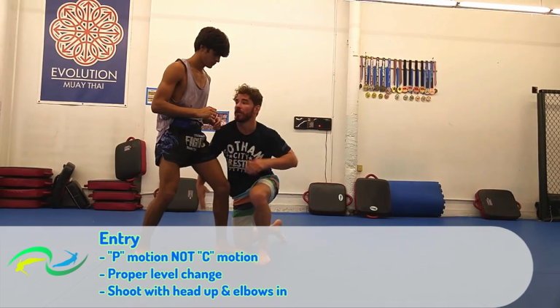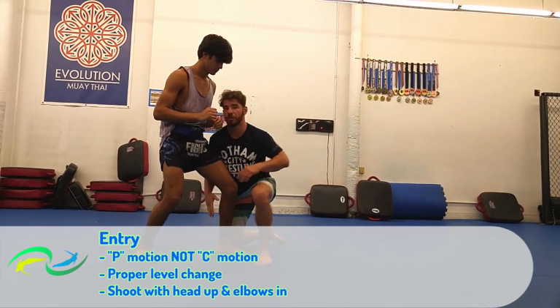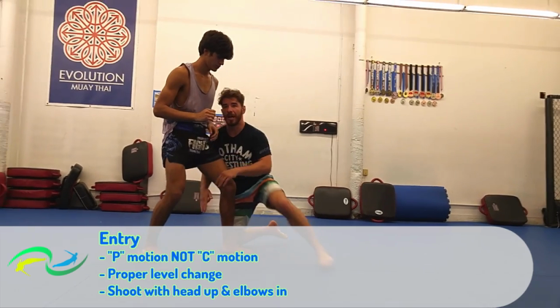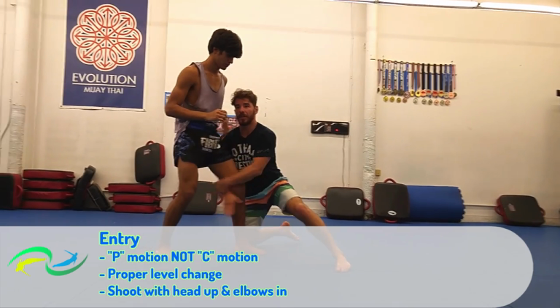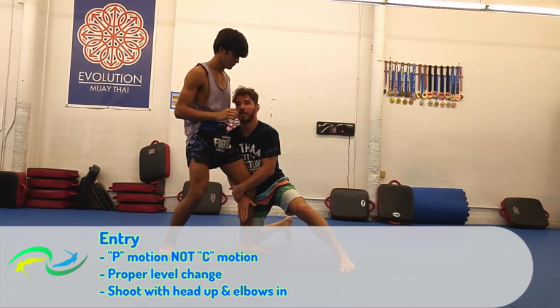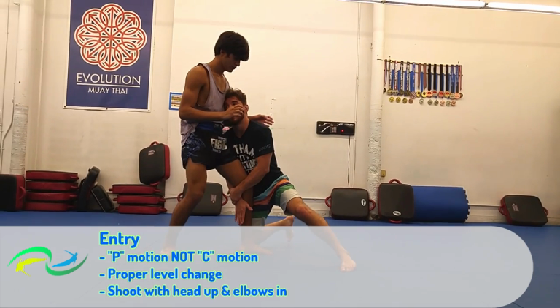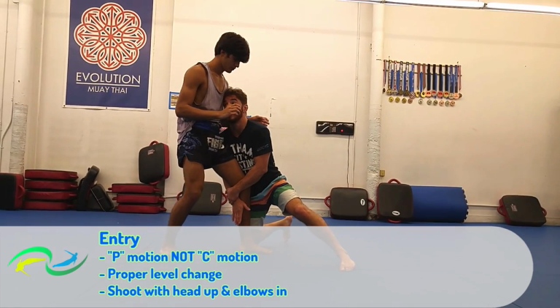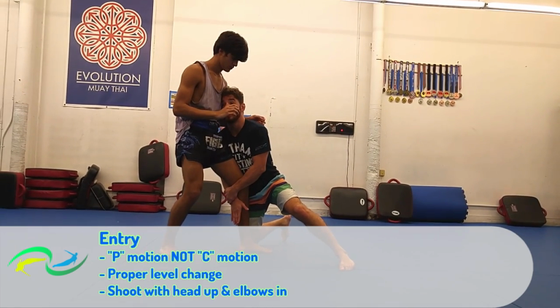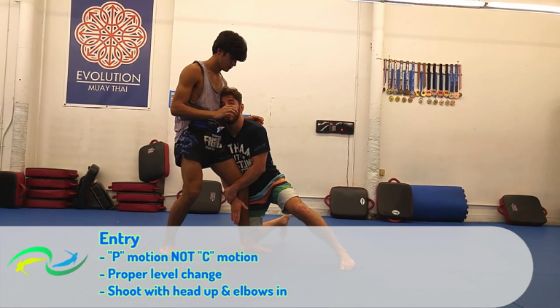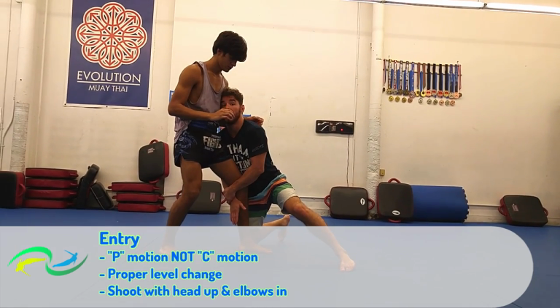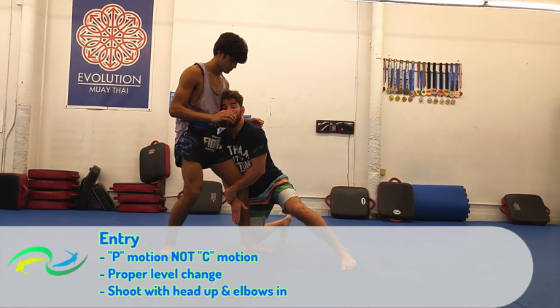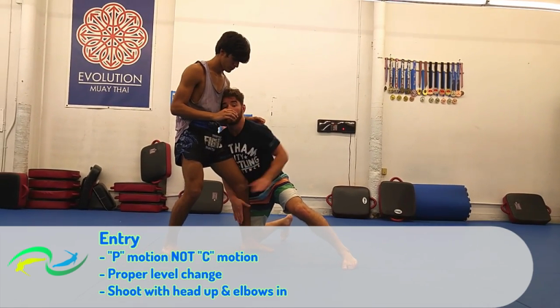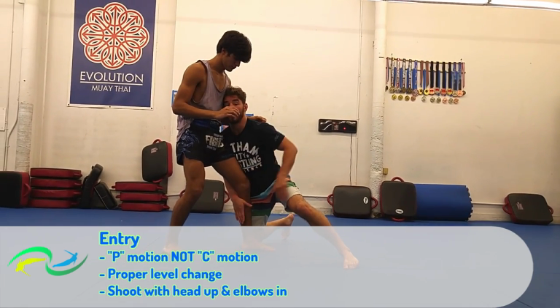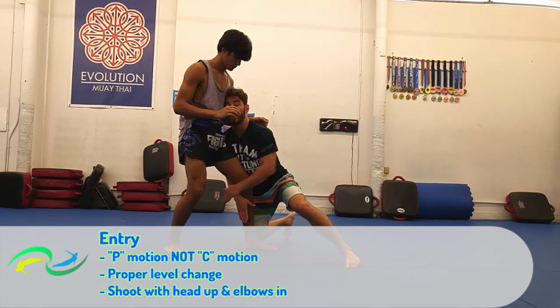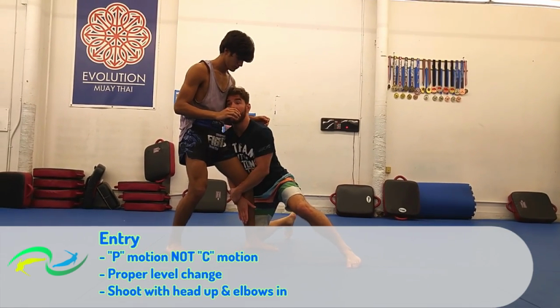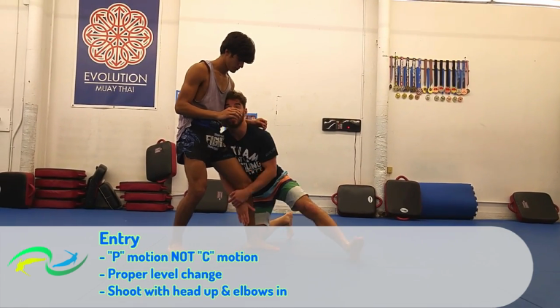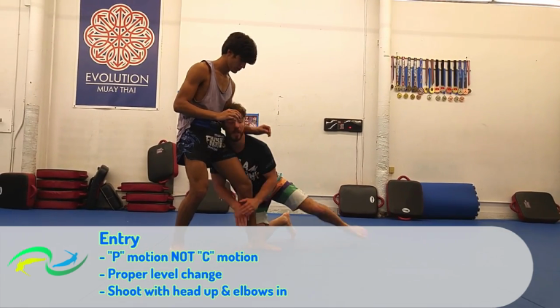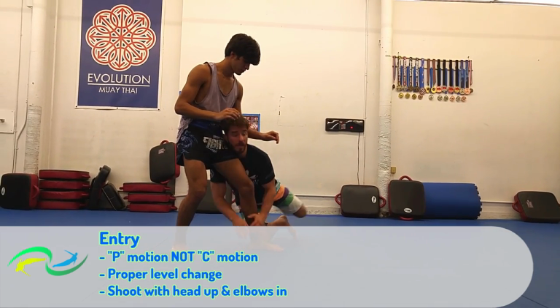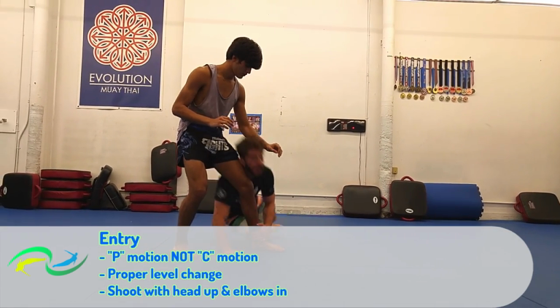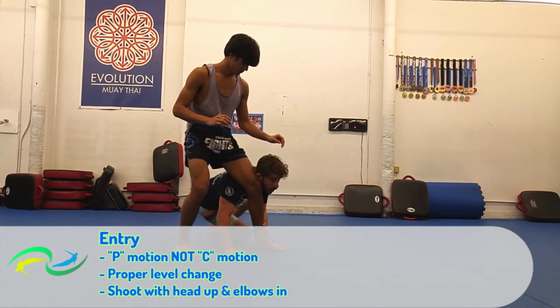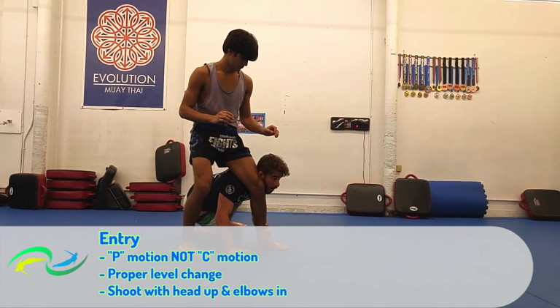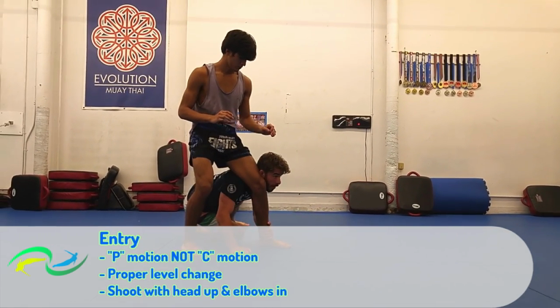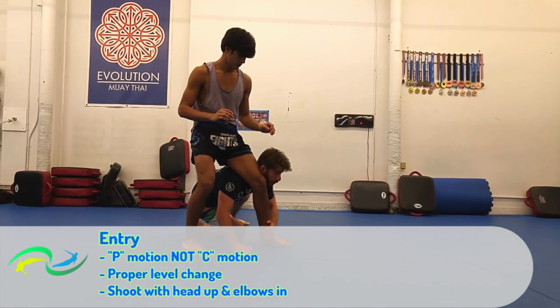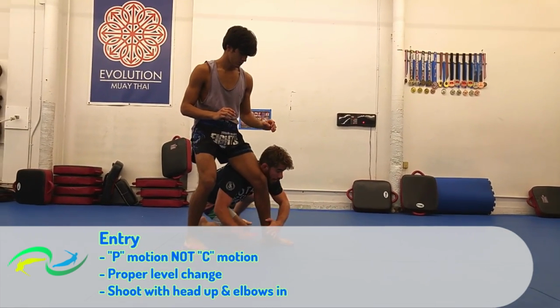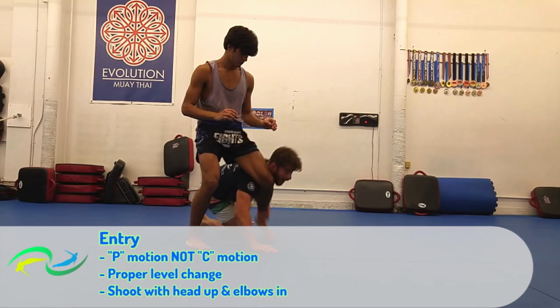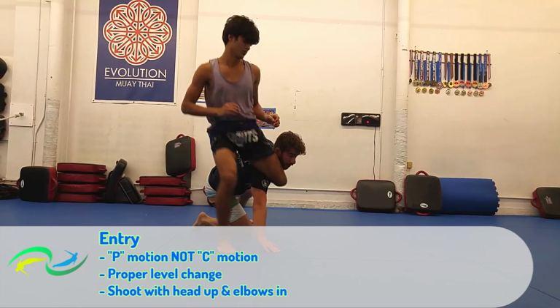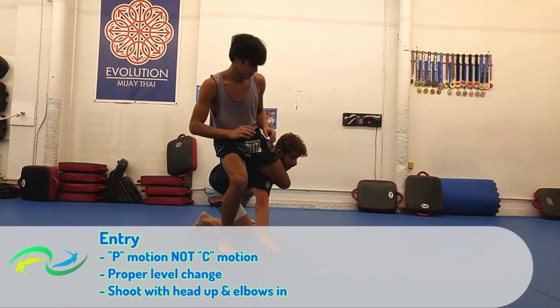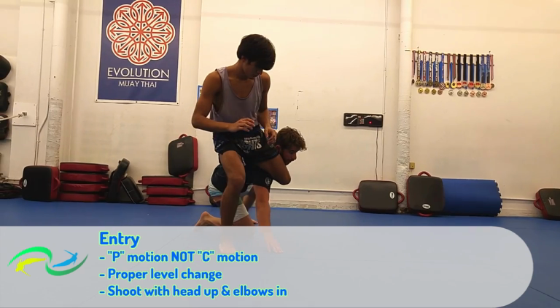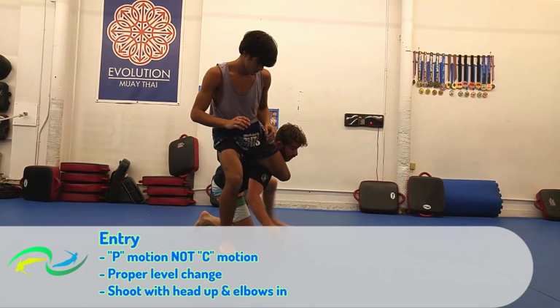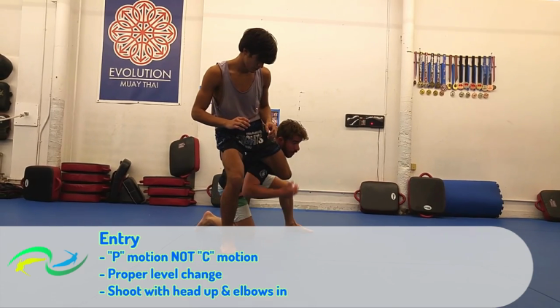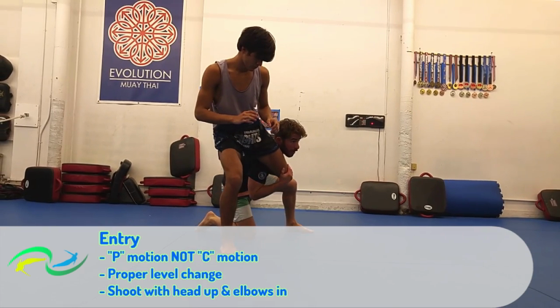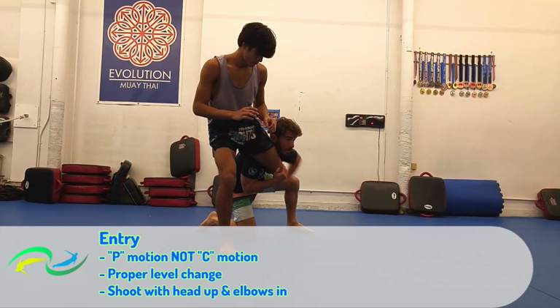Key 3: Shoot with your head up and your elbows in. Honestly, I feel like this is the most important thing — head up, elbows in, all the time.